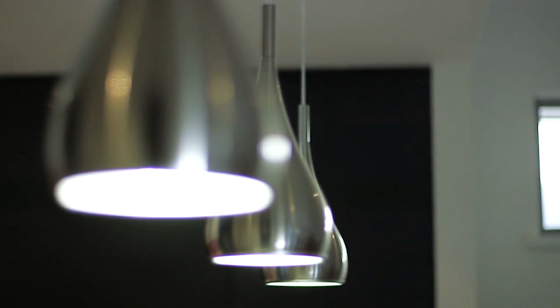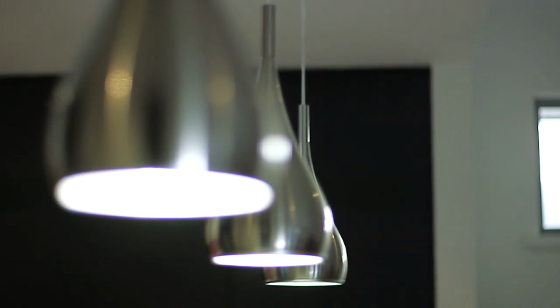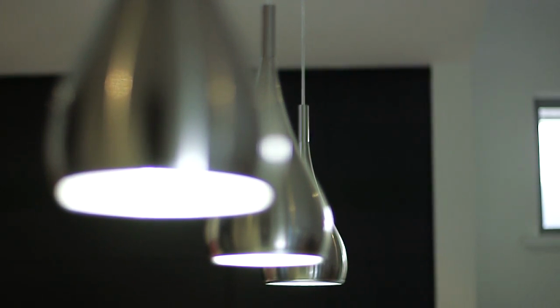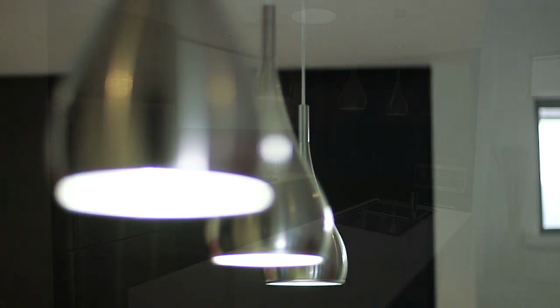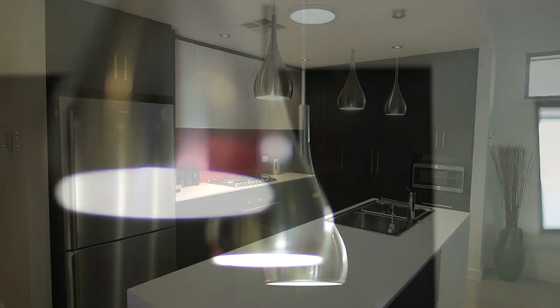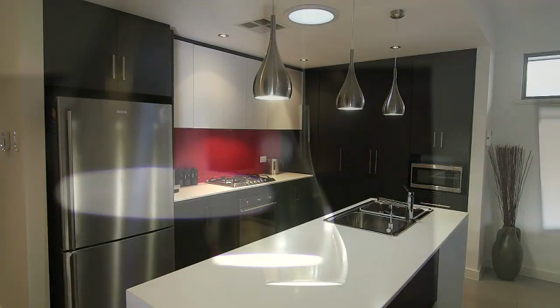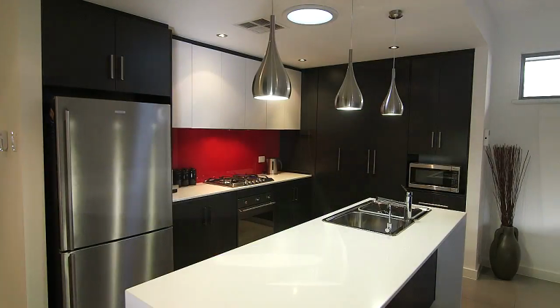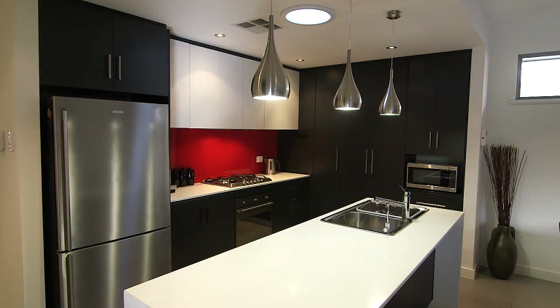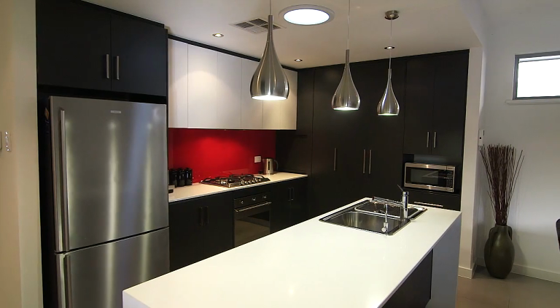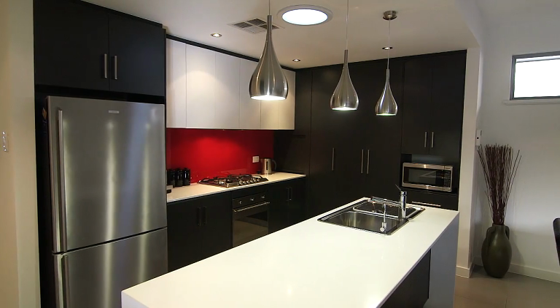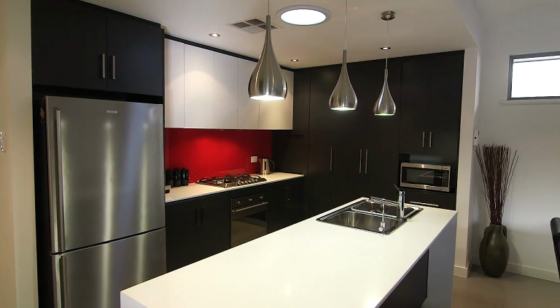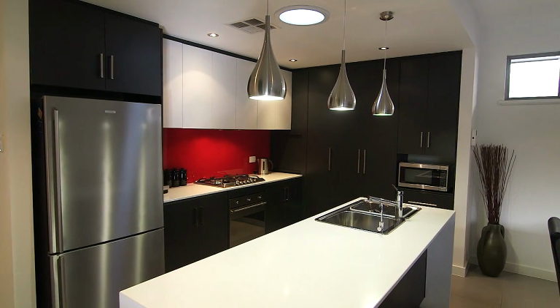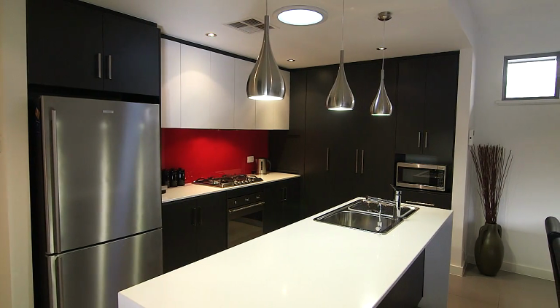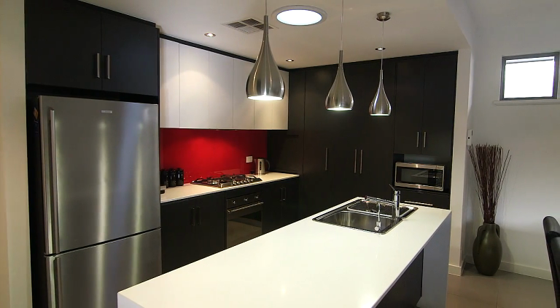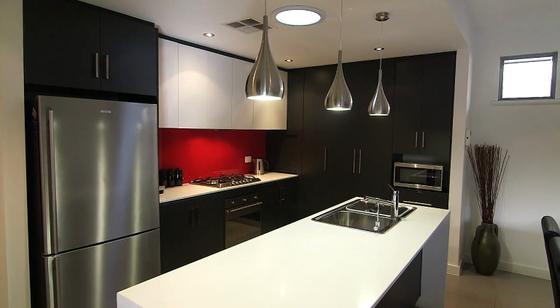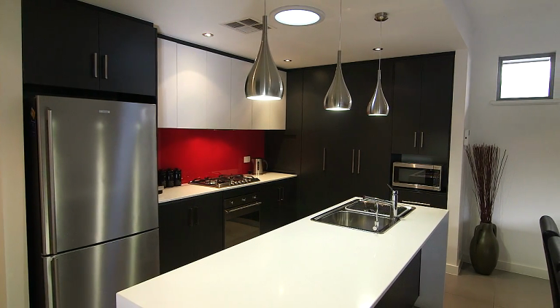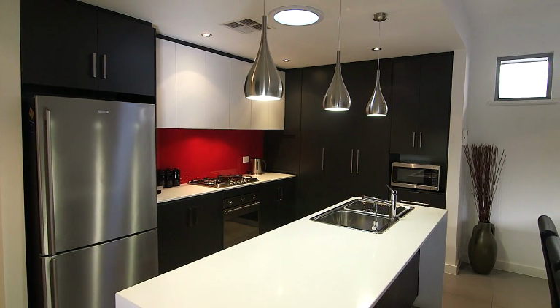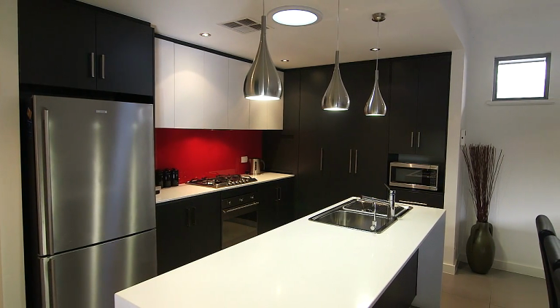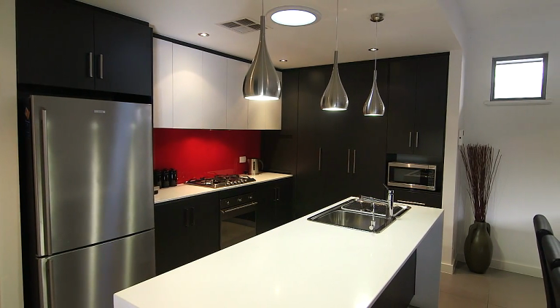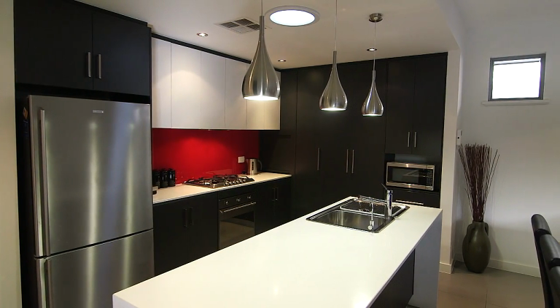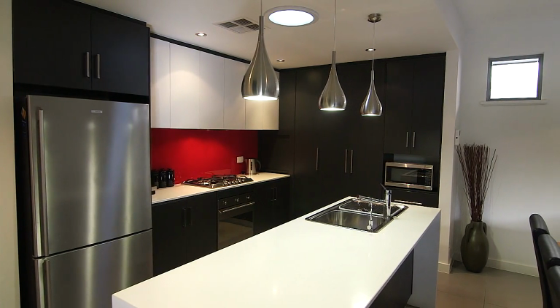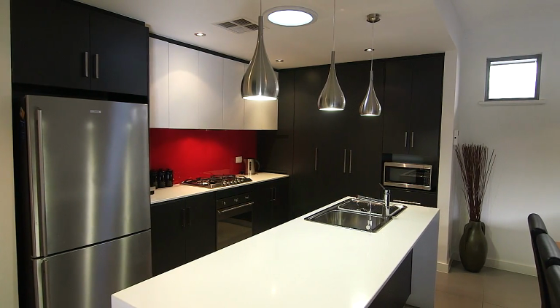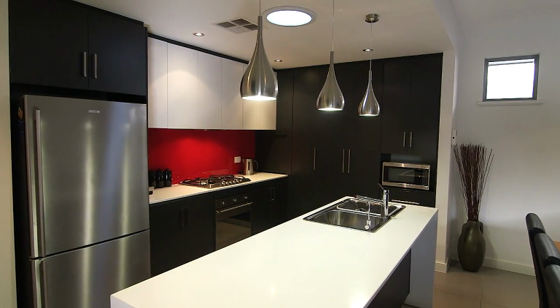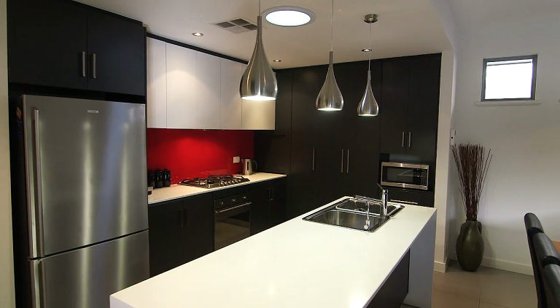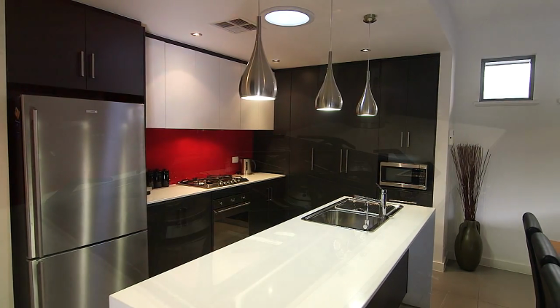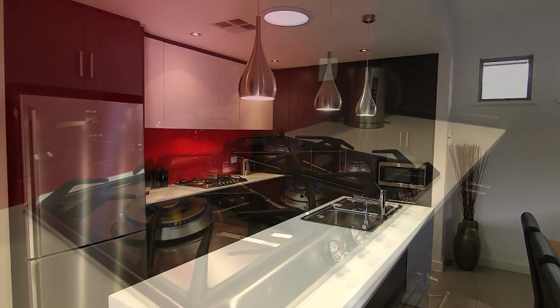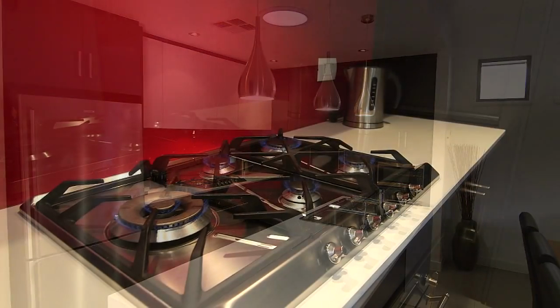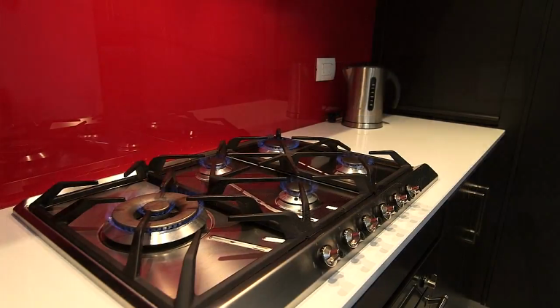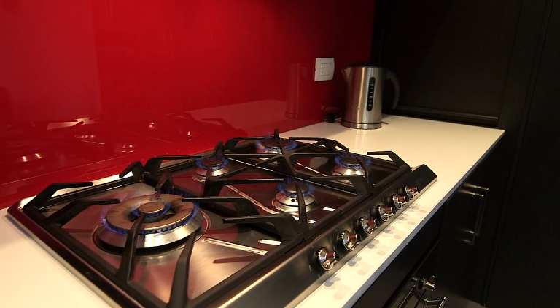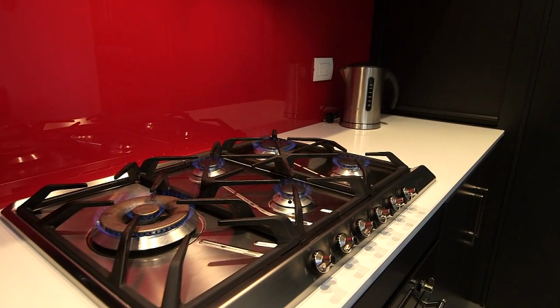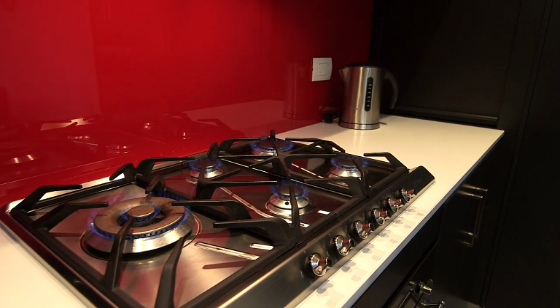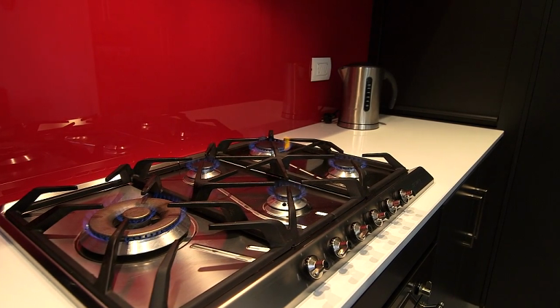The stunning modern kitchen with glass splash back and quality fixtures and fittings overlooks the open plan casual family meals area.